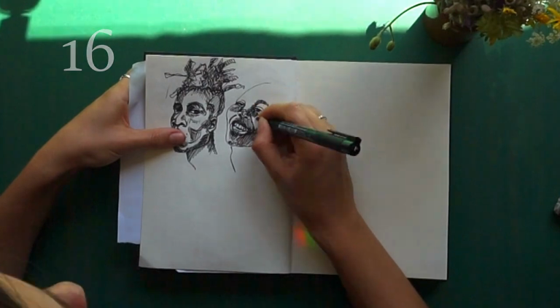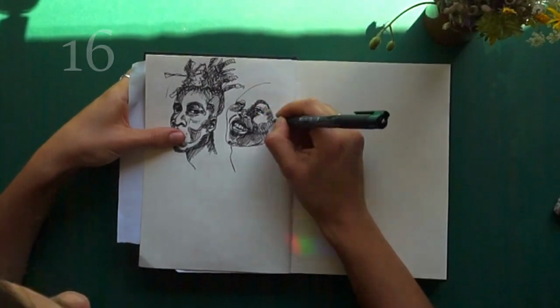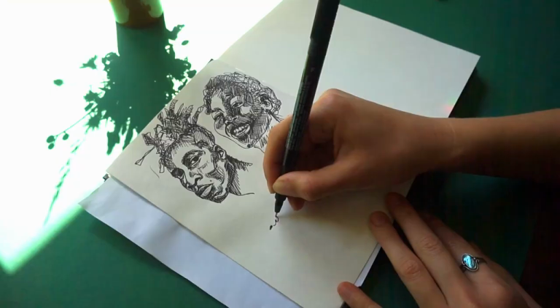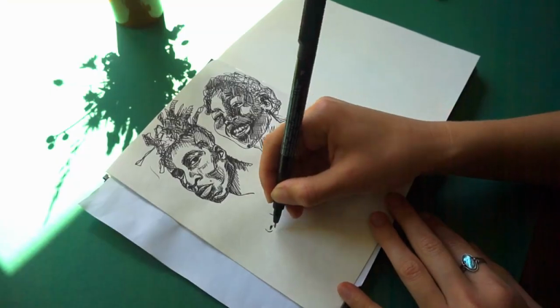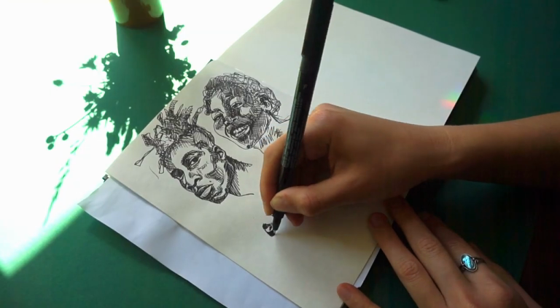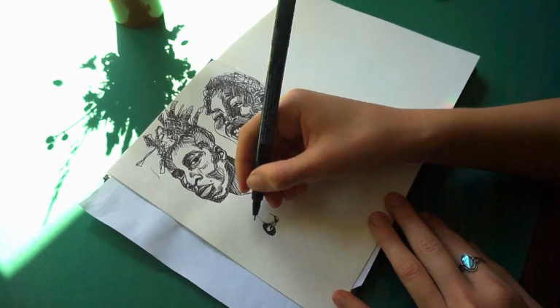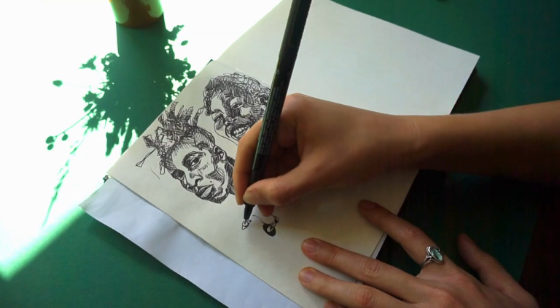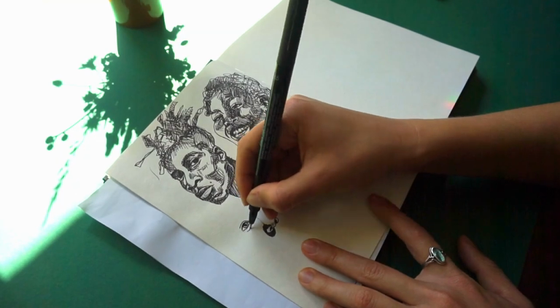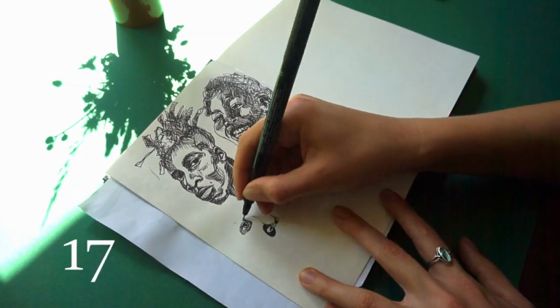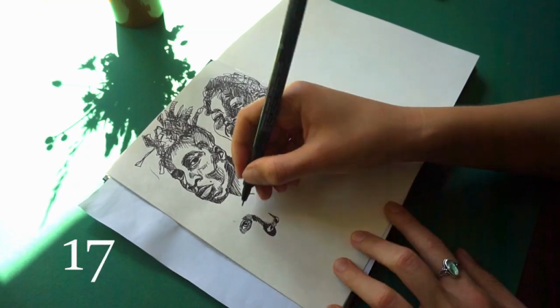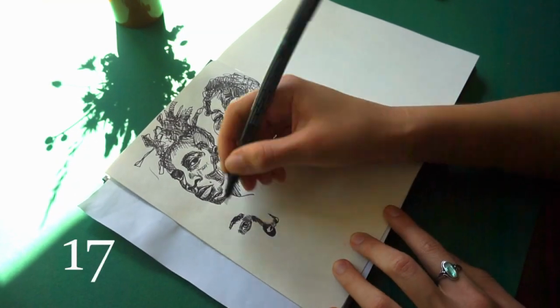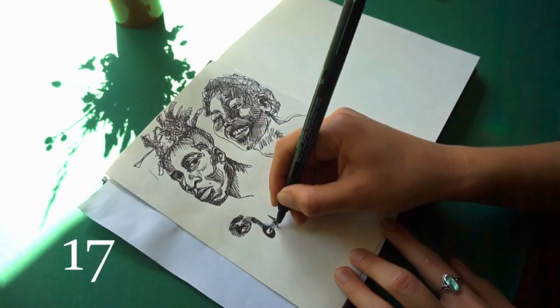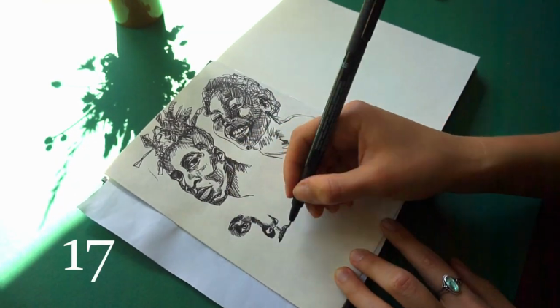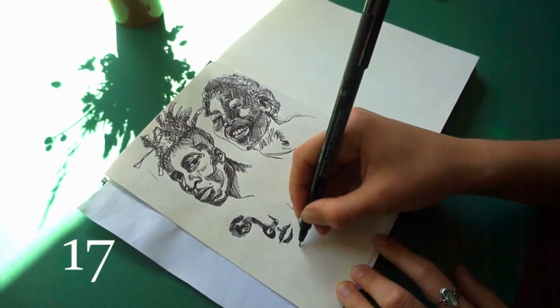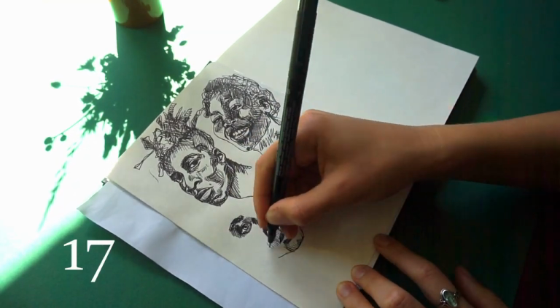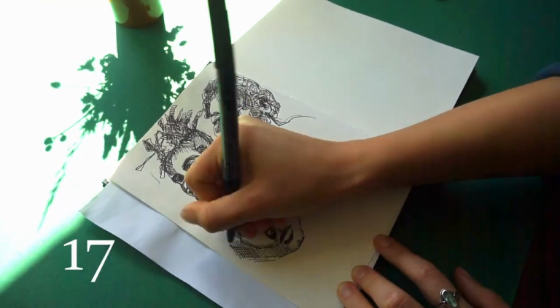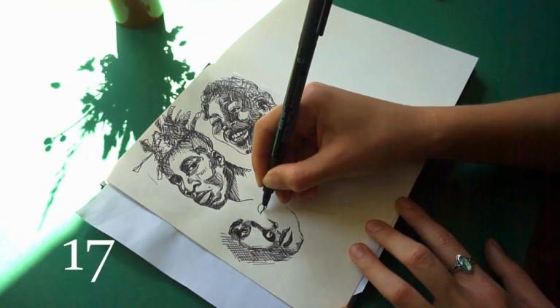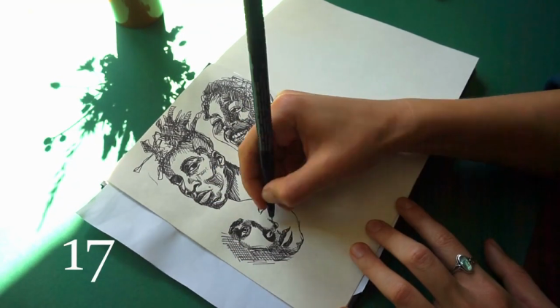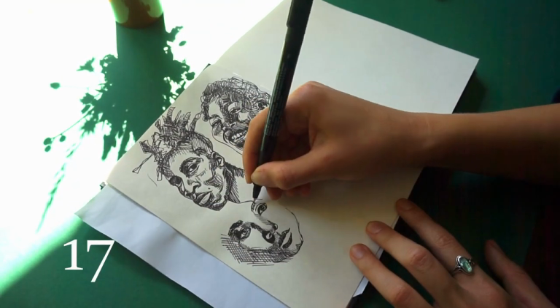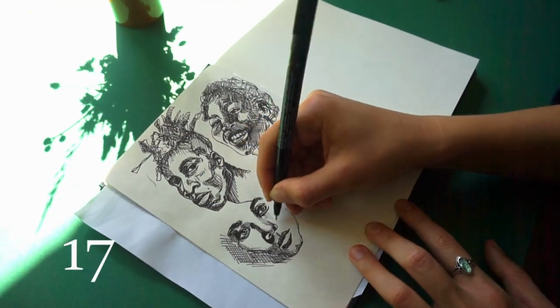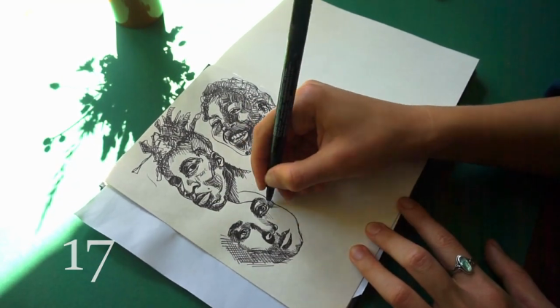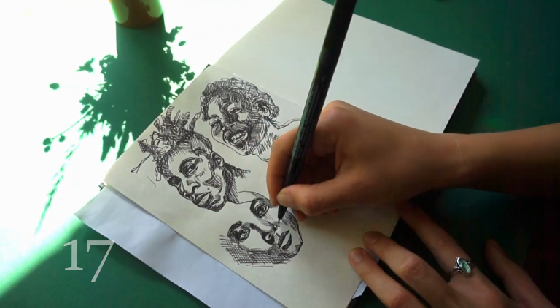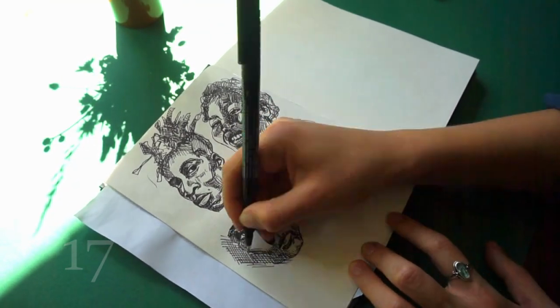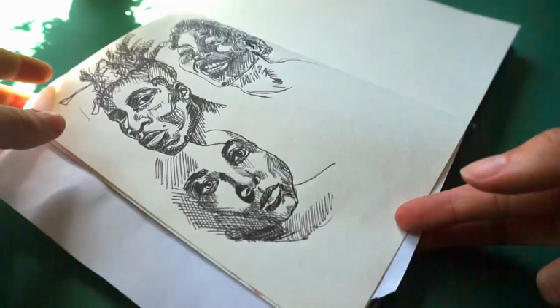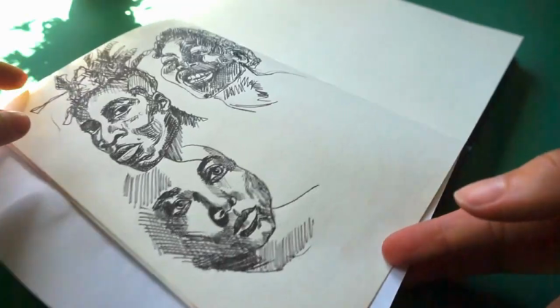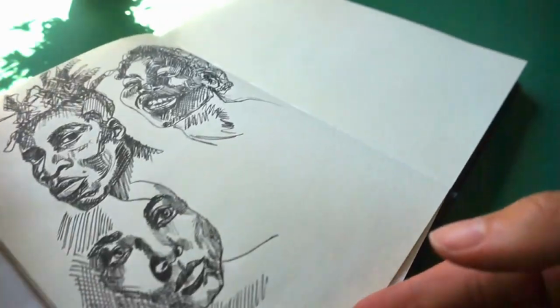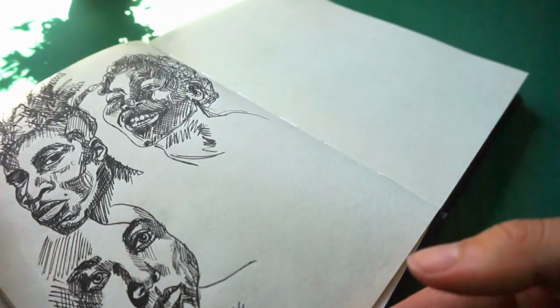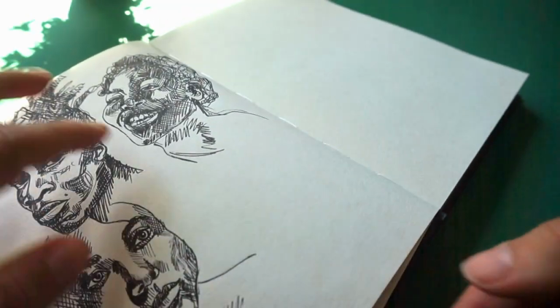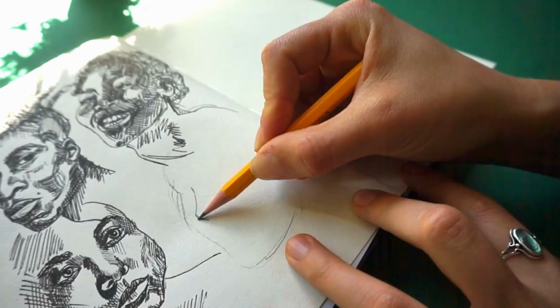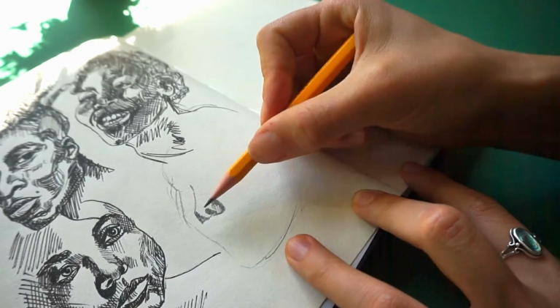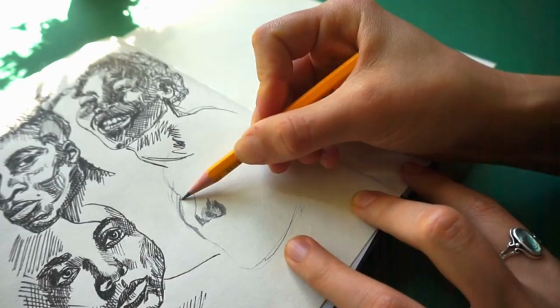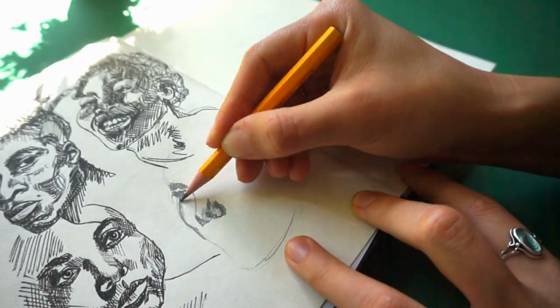For a short amount of time I switched to a fineliner, but this took much more time due to the cross hatching, so it was back to pencil.